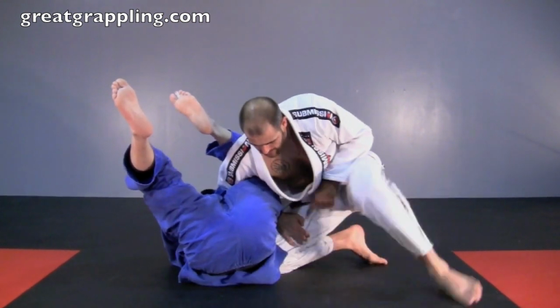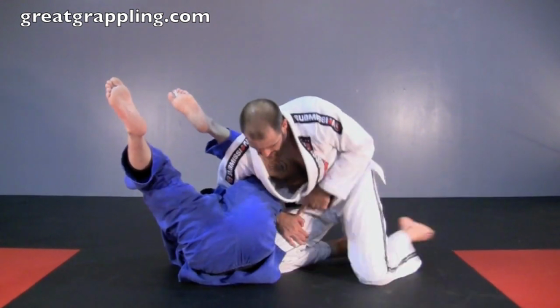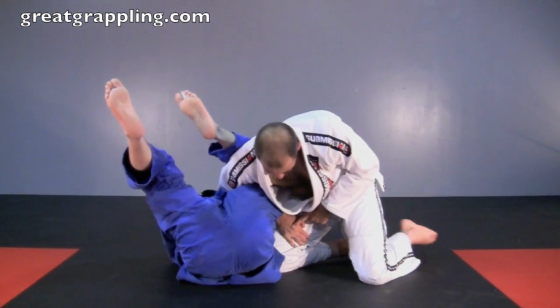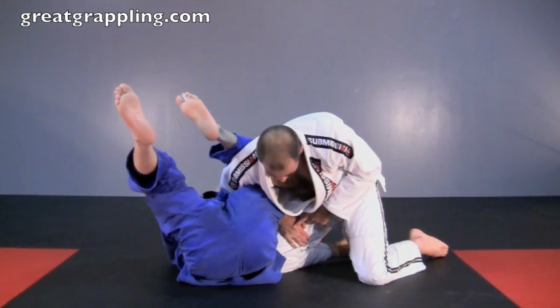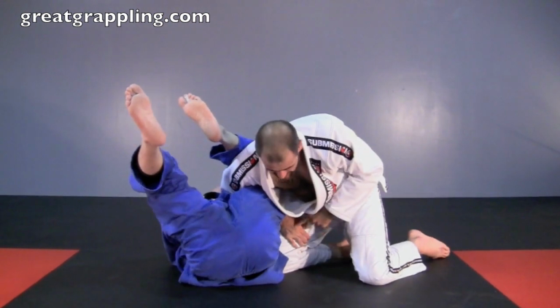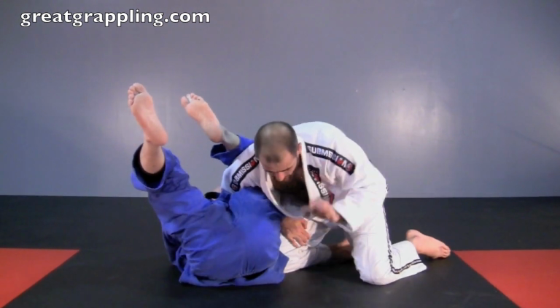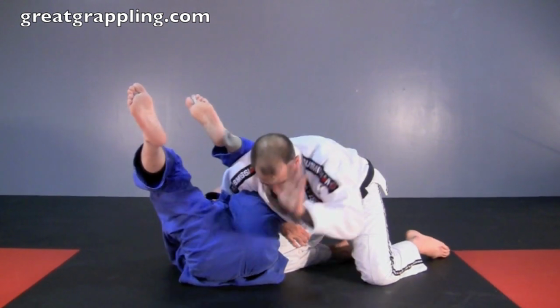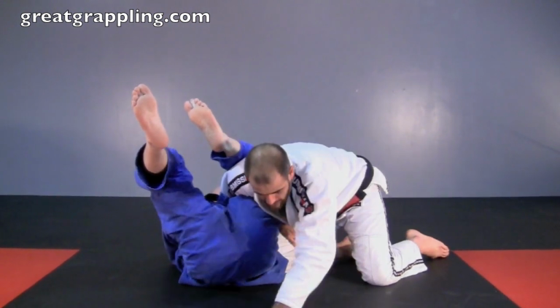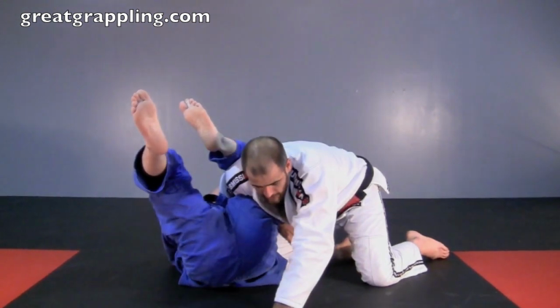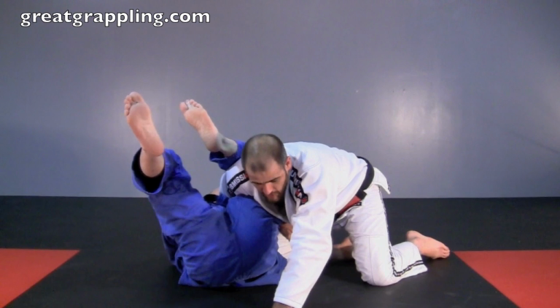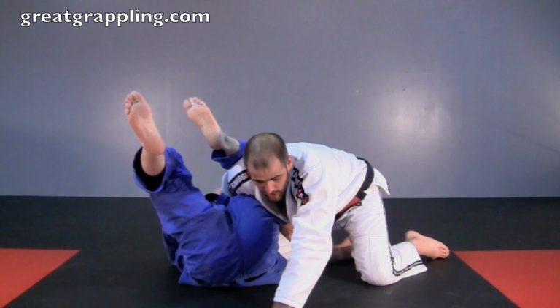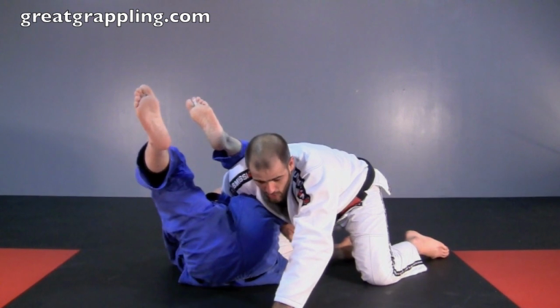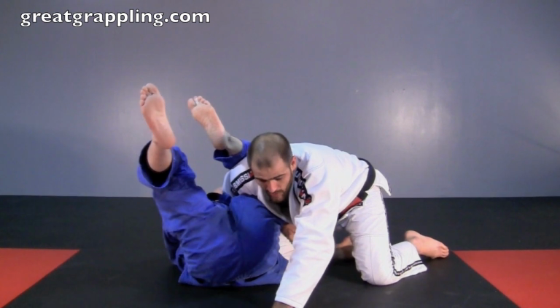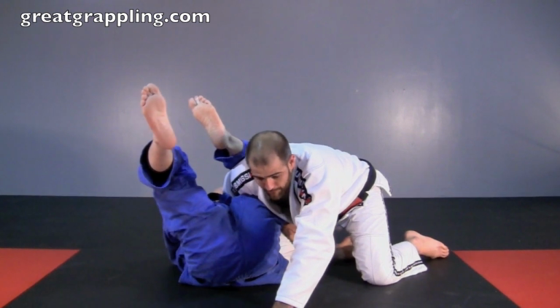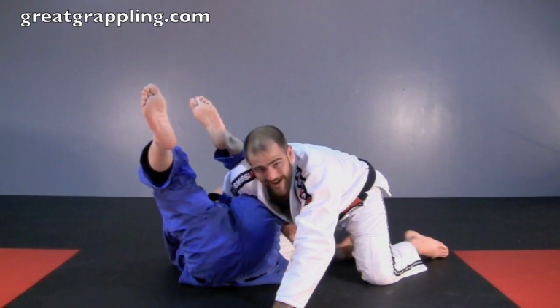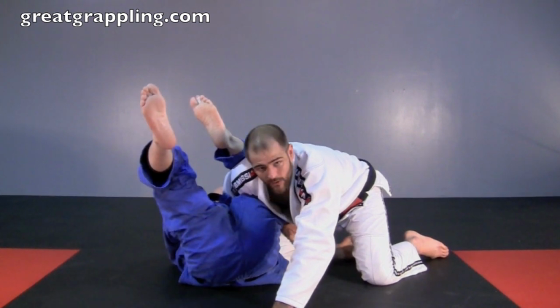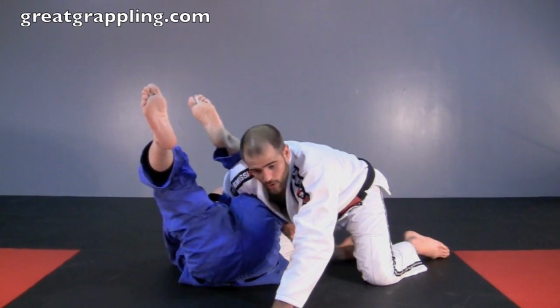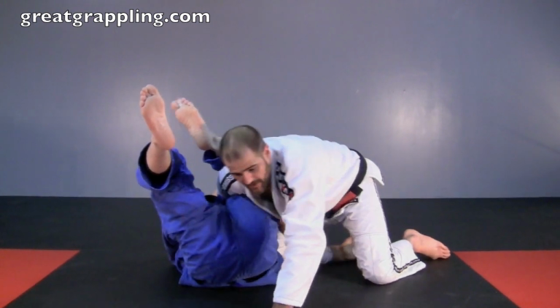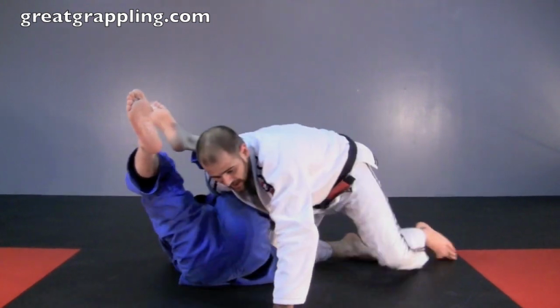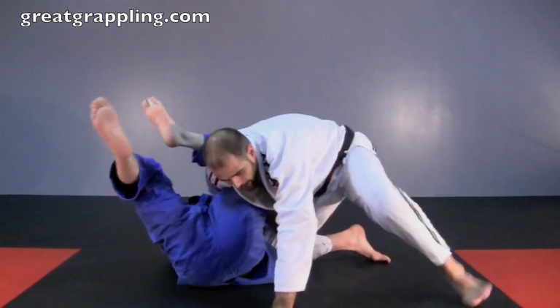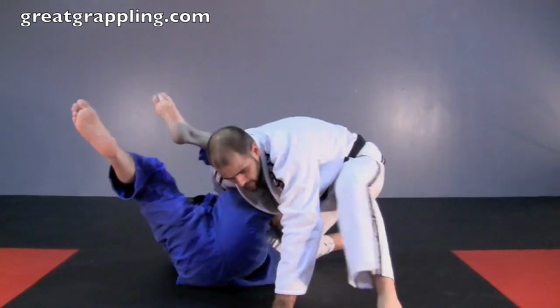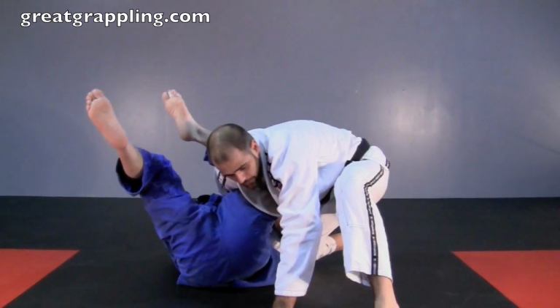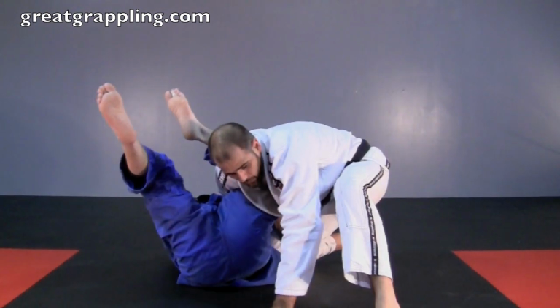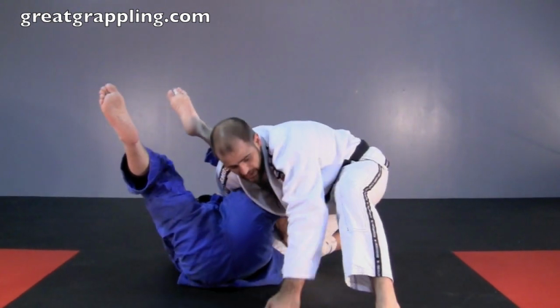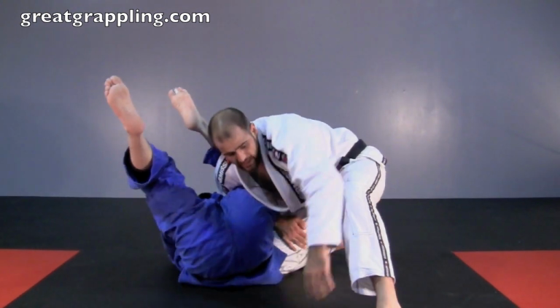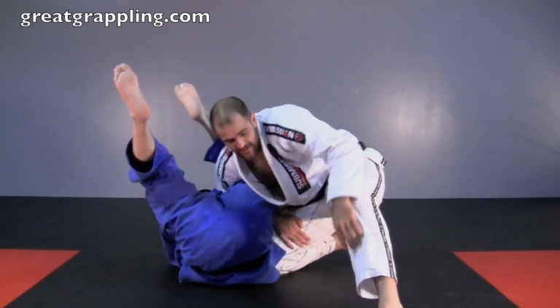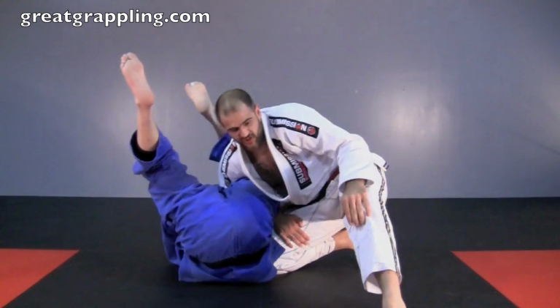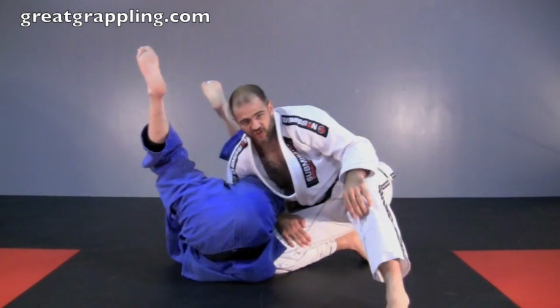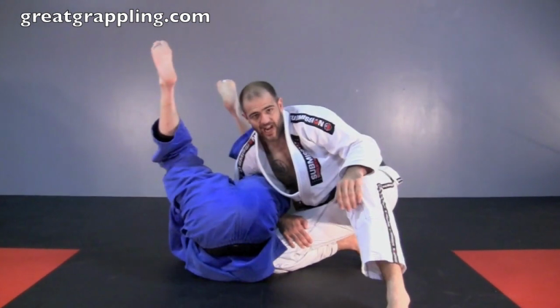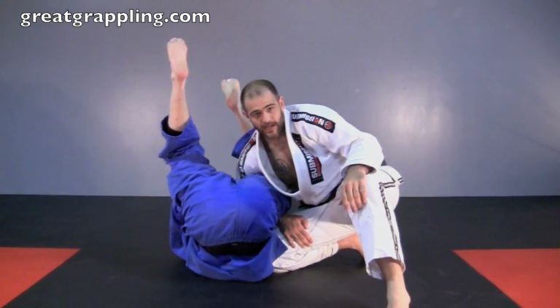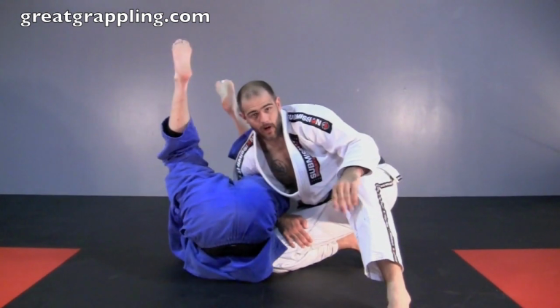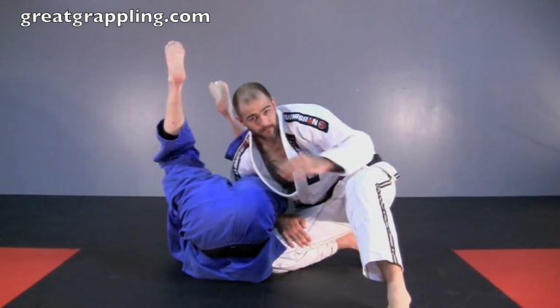One: protect the arm. Two: buy a little bit of time. Three: stack him up.